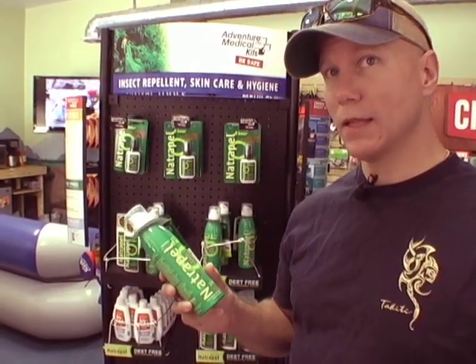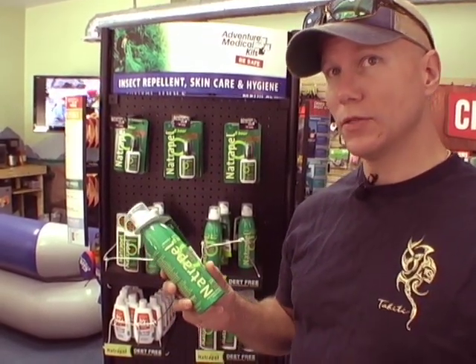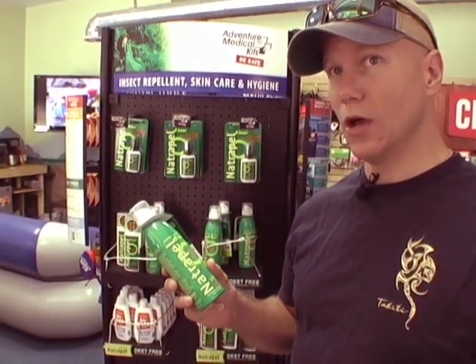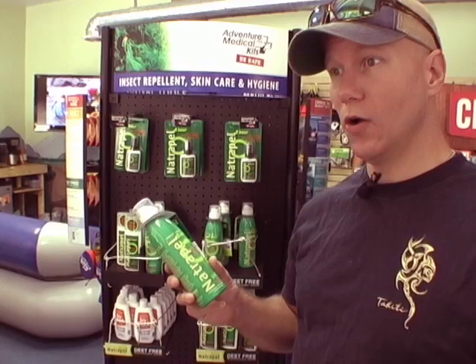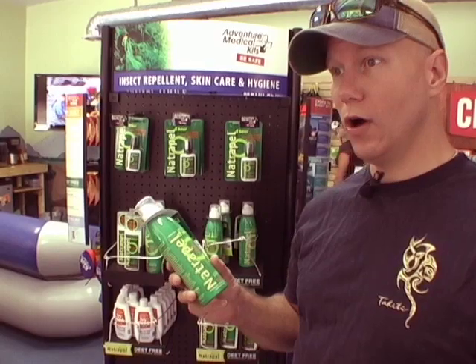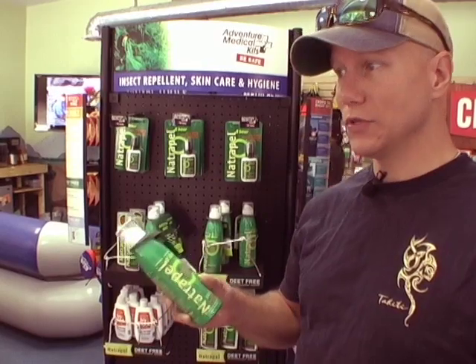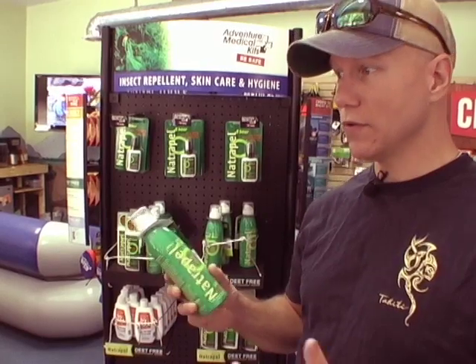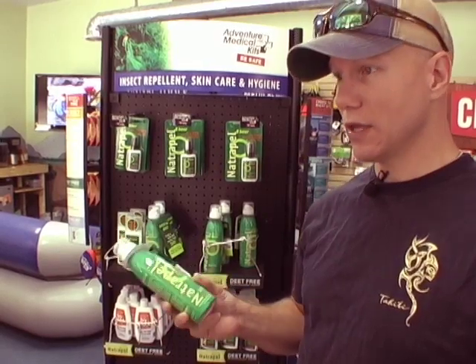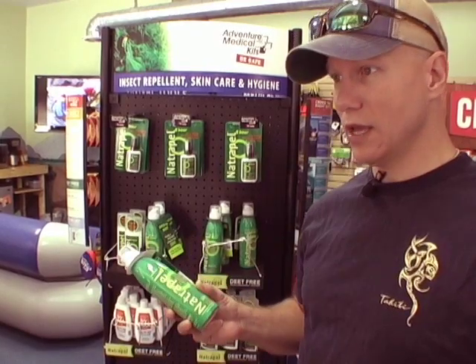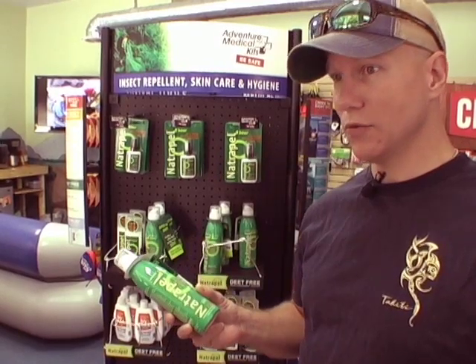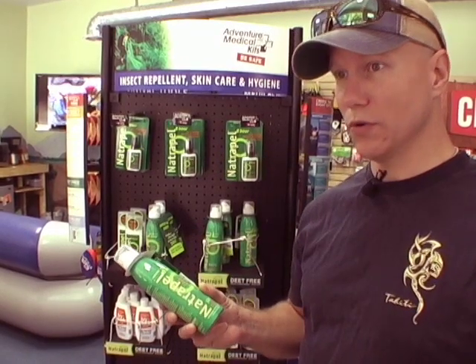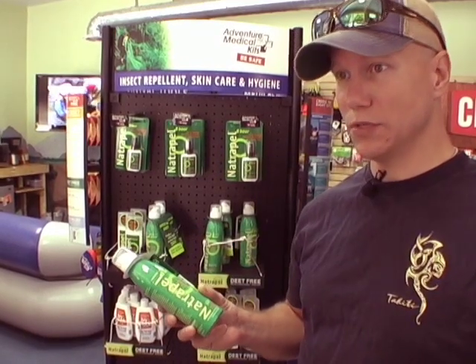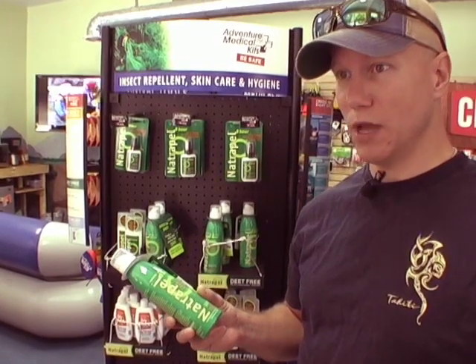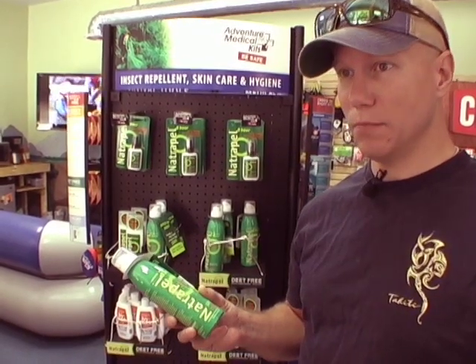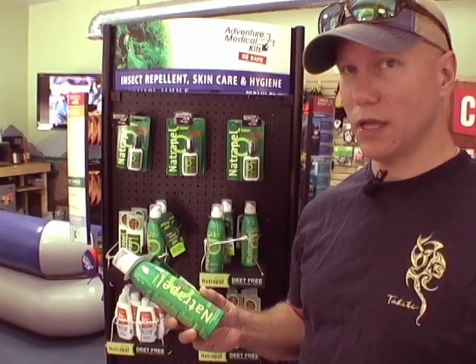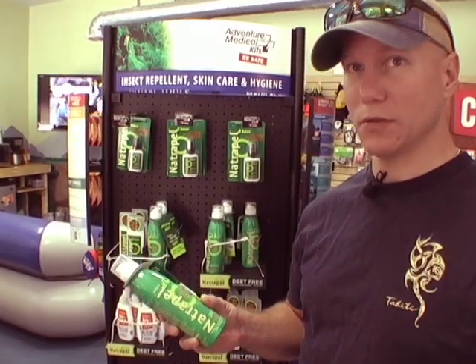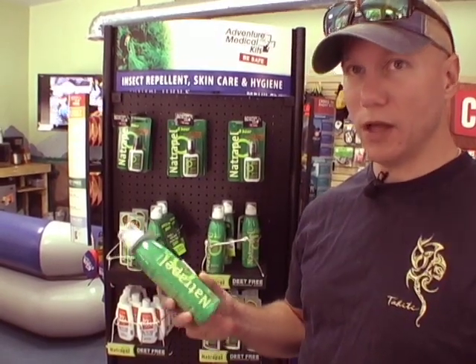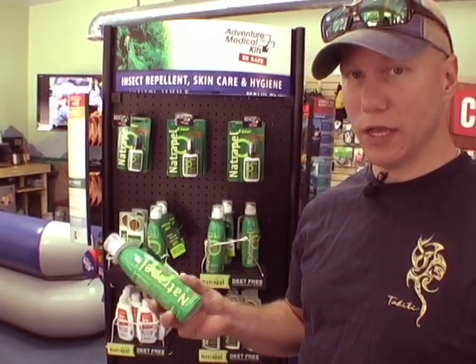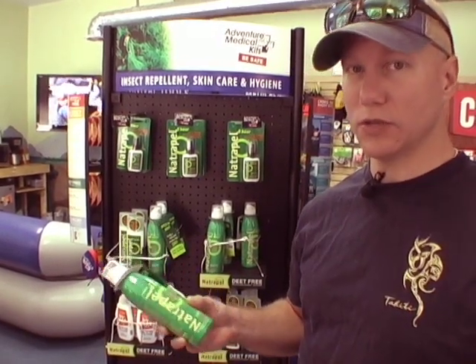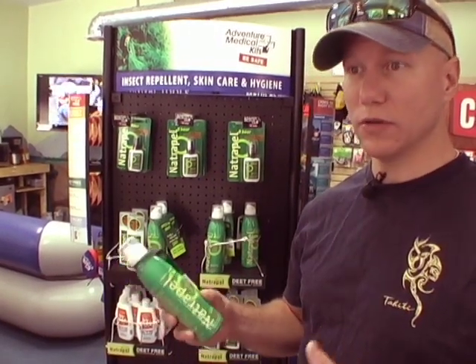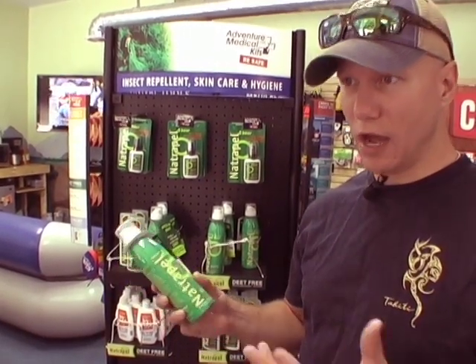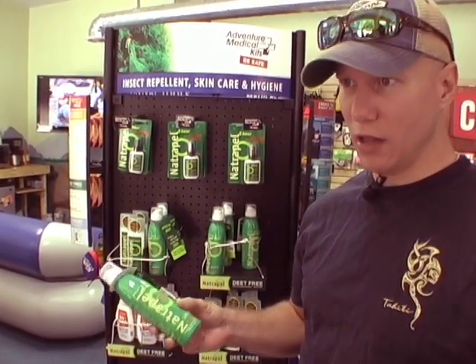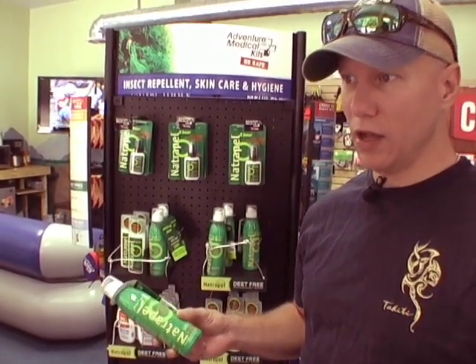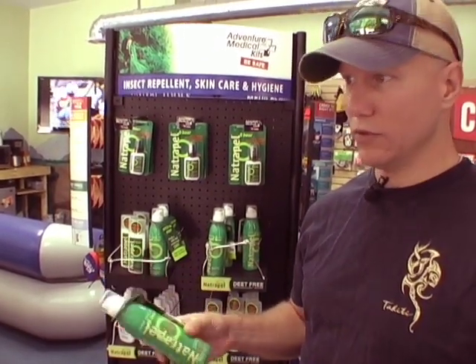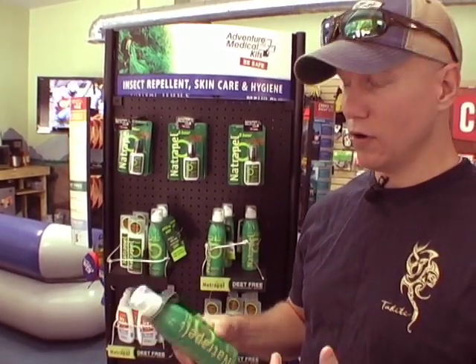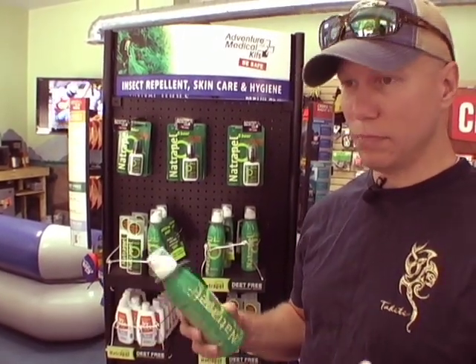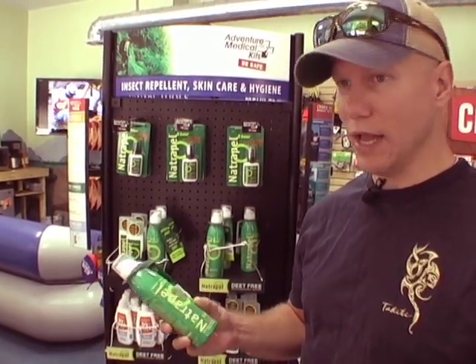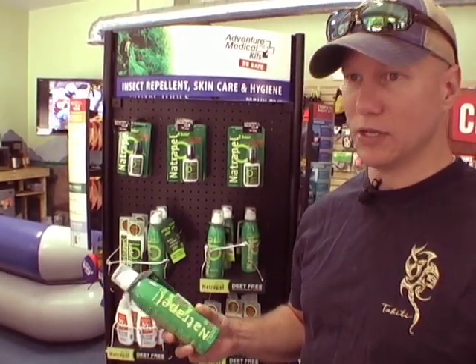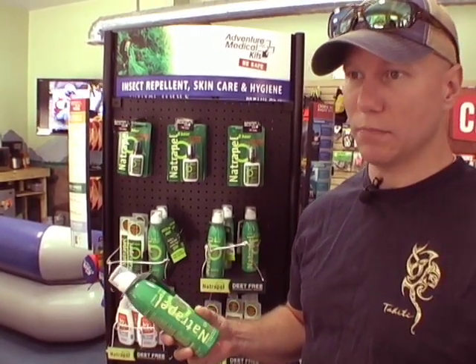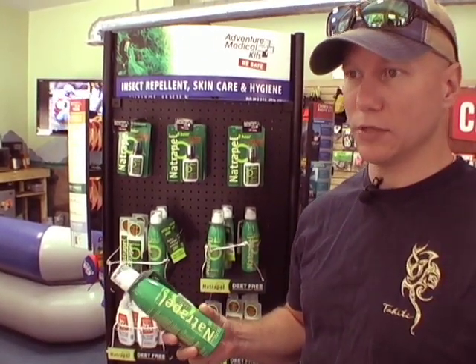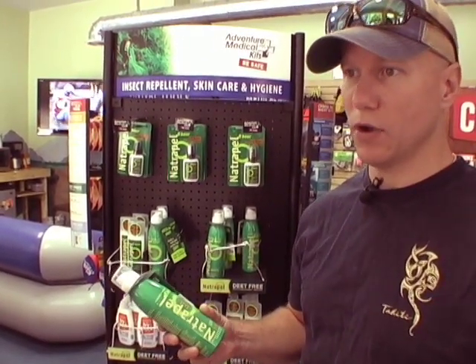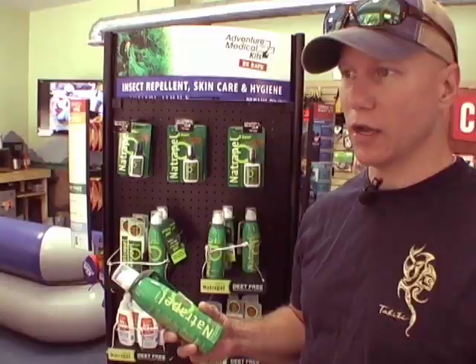So almost everything in the outdoors is made of plastic — polyester, nylon — these are all plastic-based products.